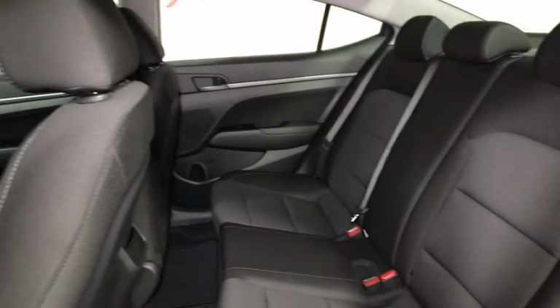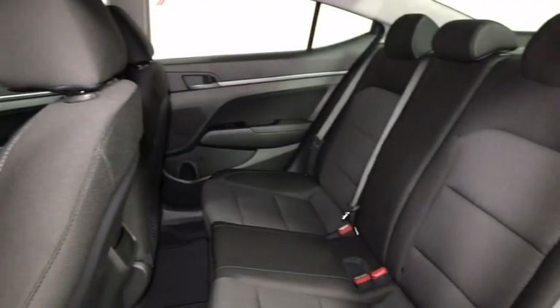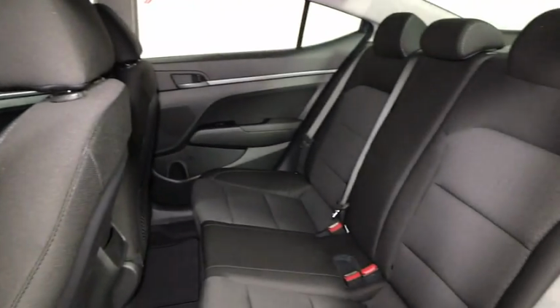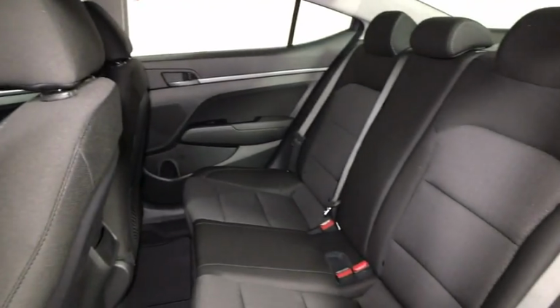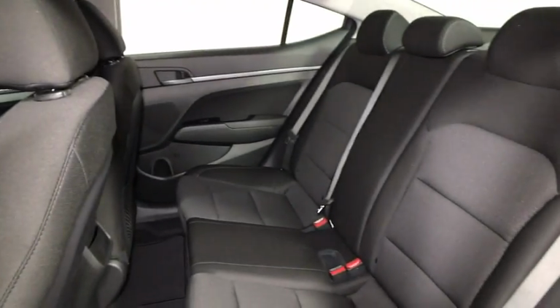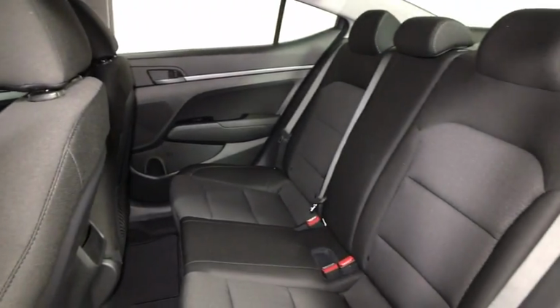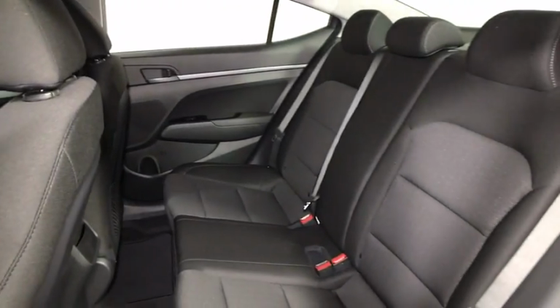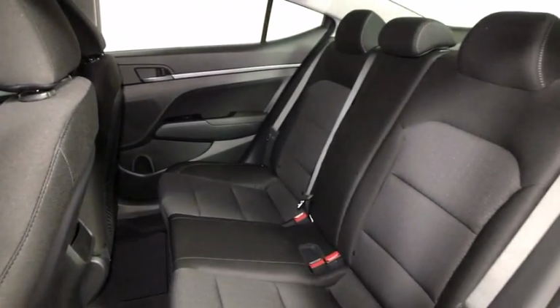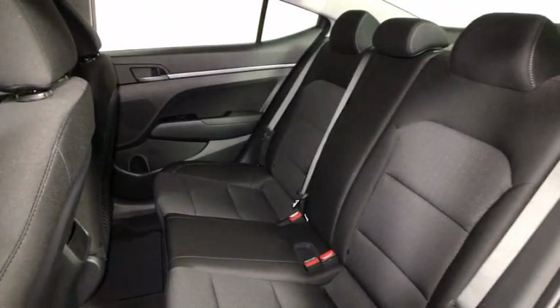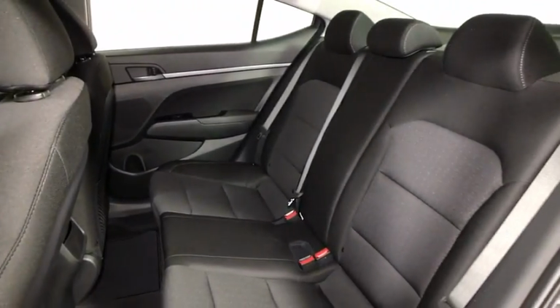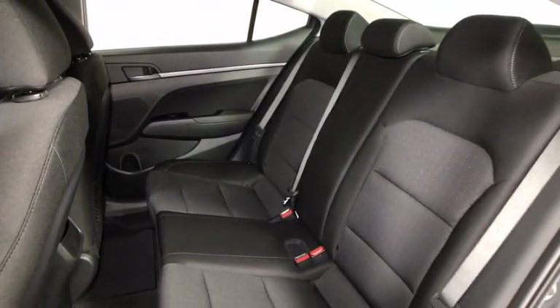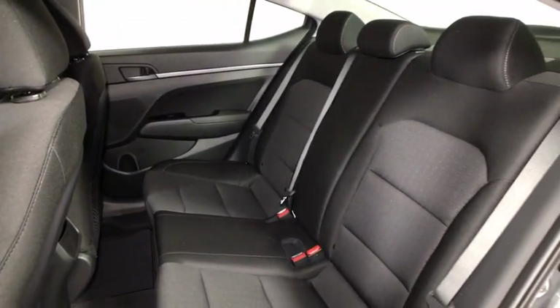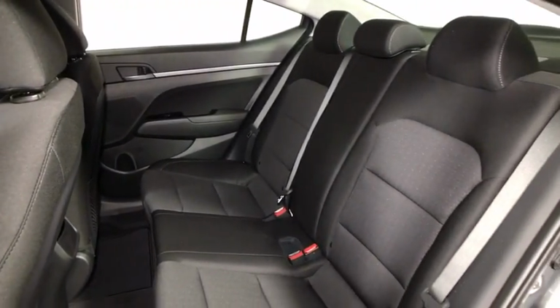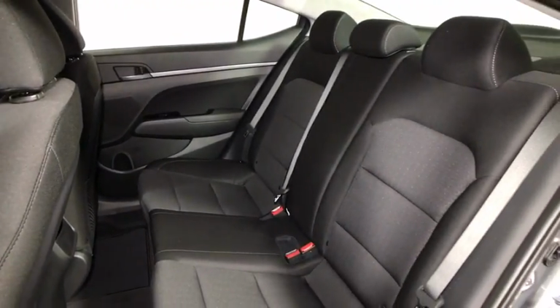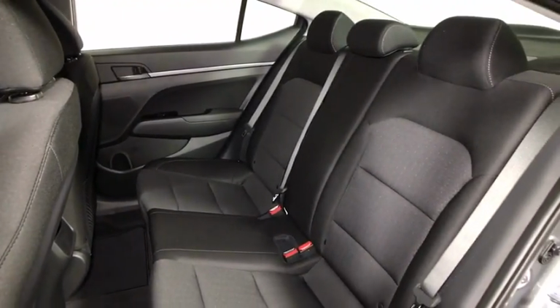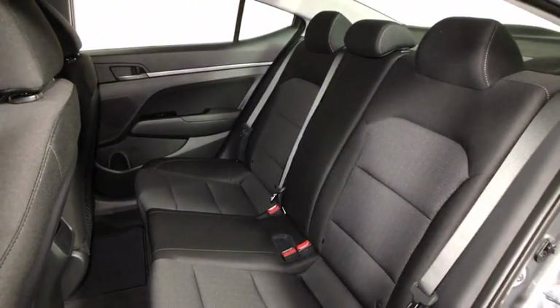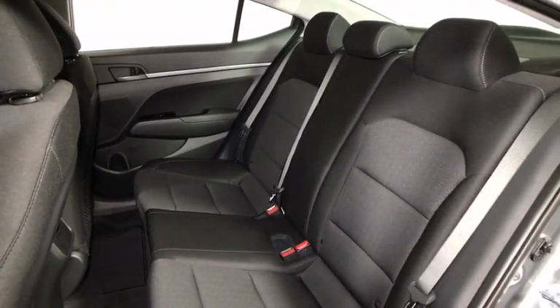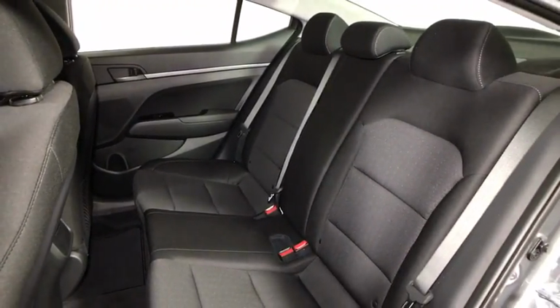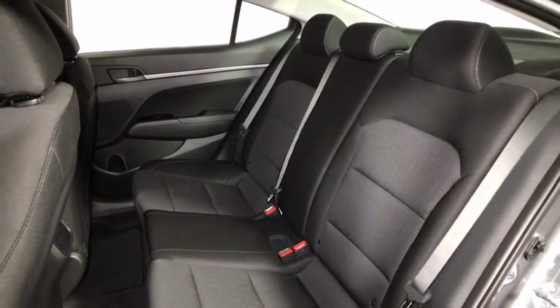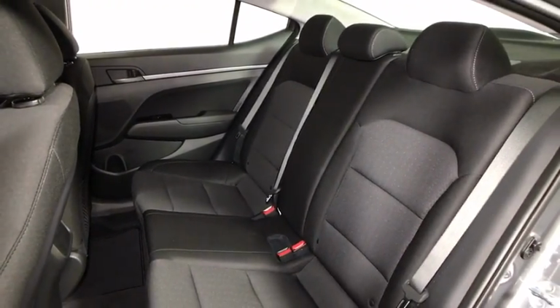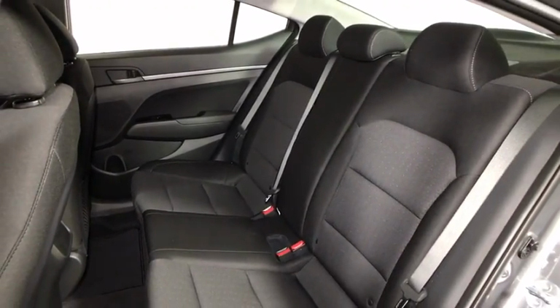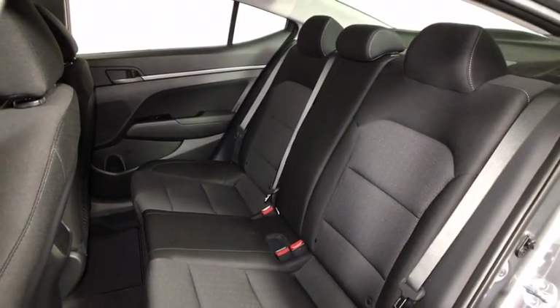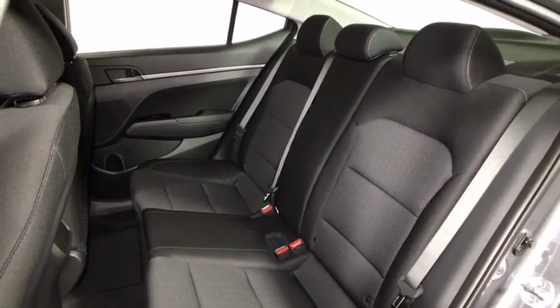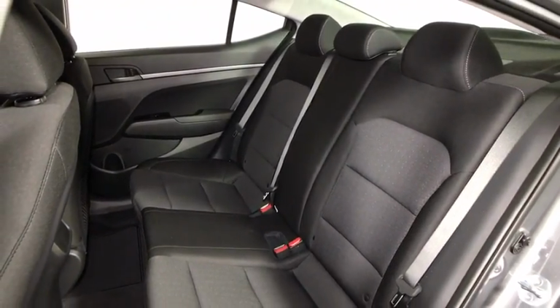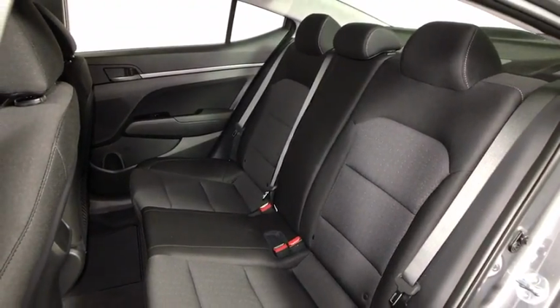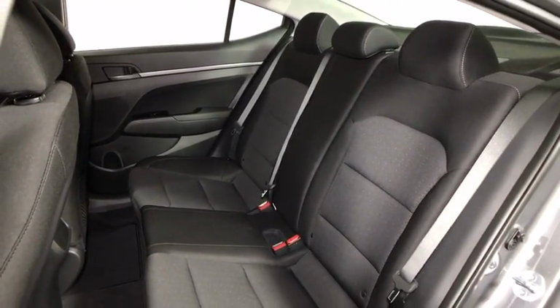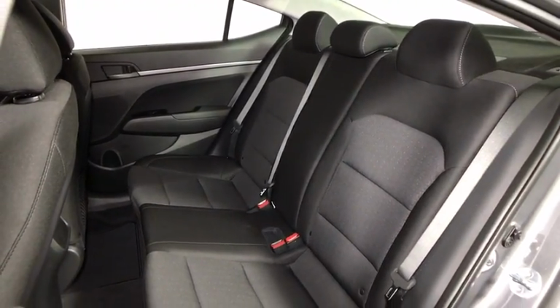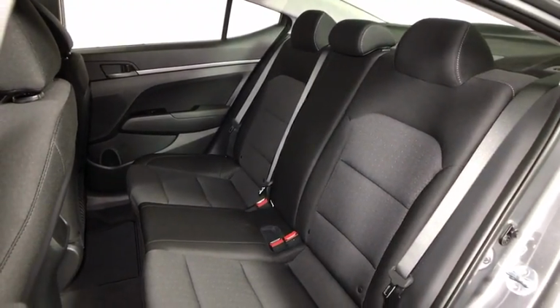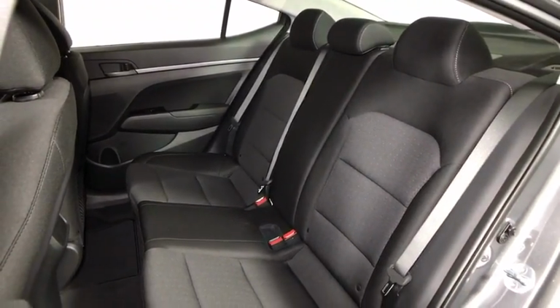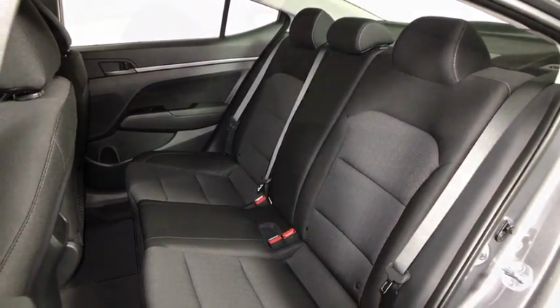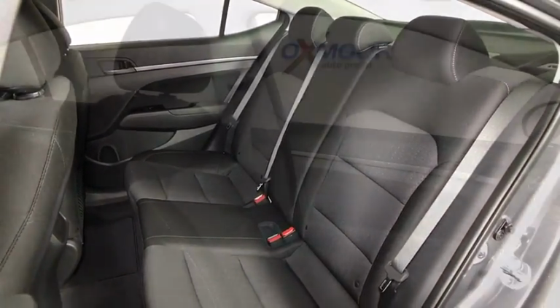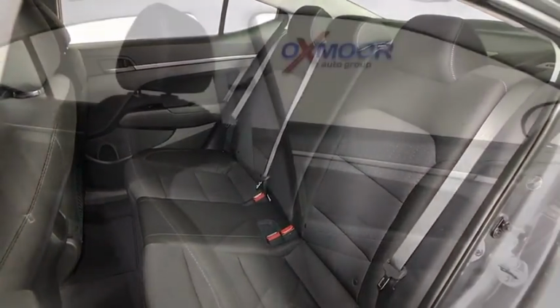Power moonroof, panic alarm, cargo organizer. Come take a test drive today!